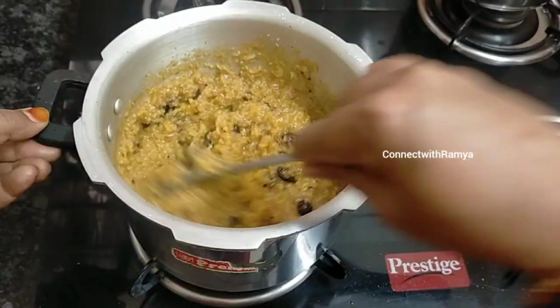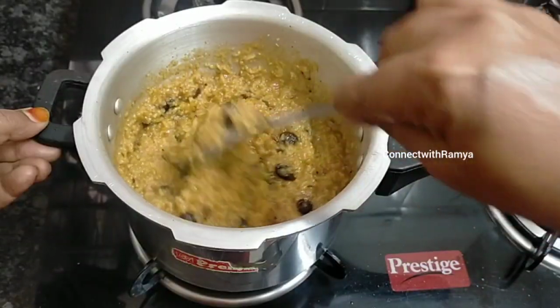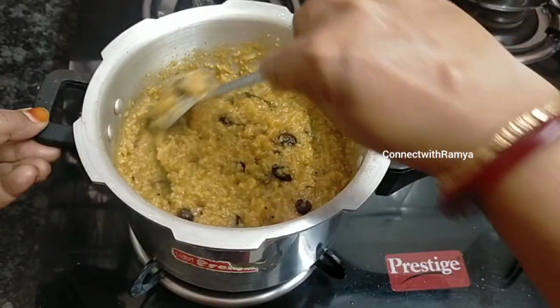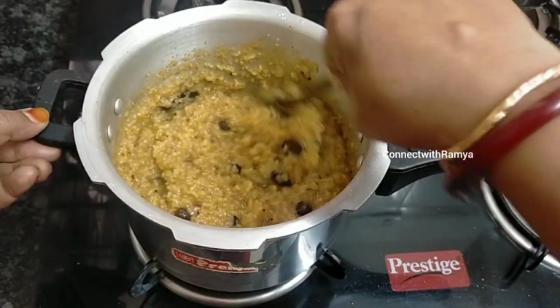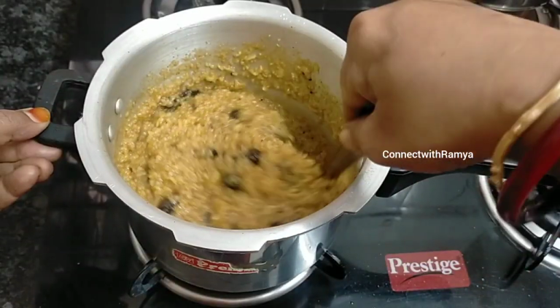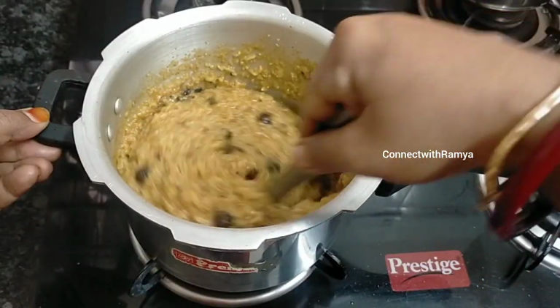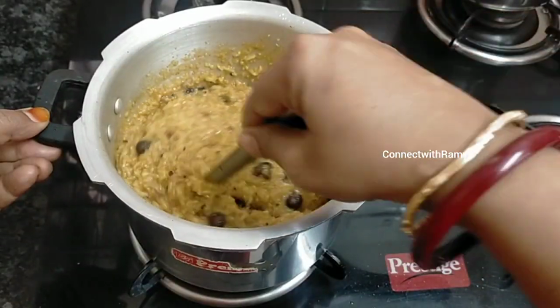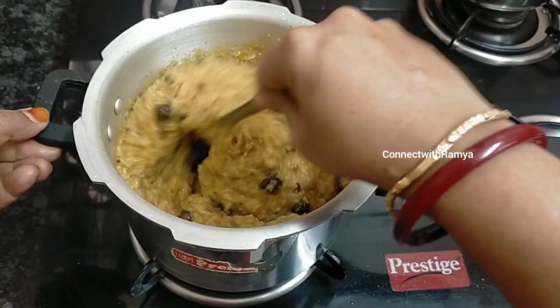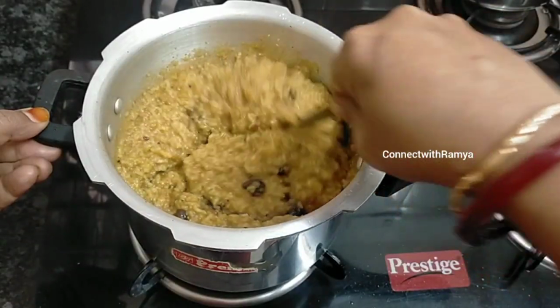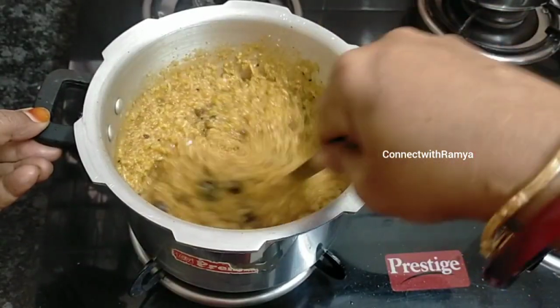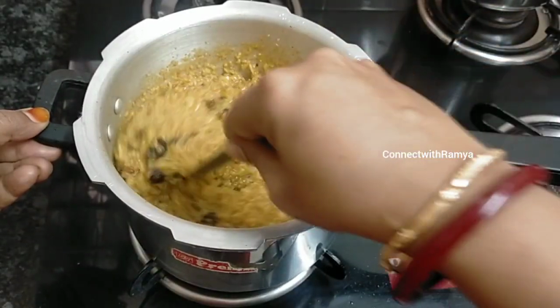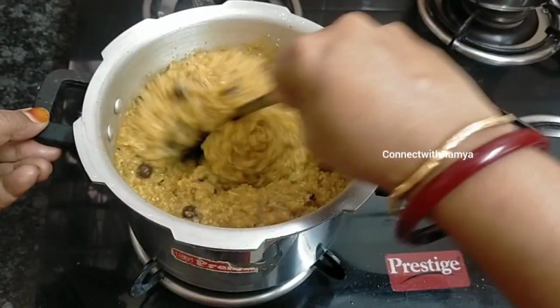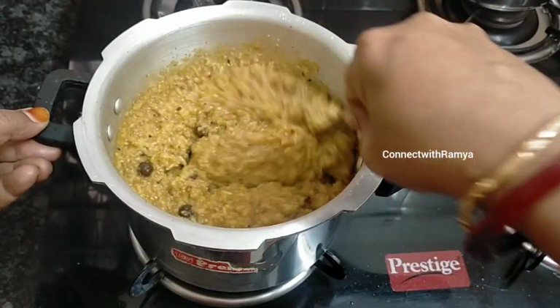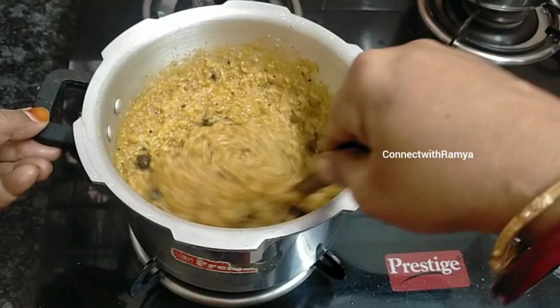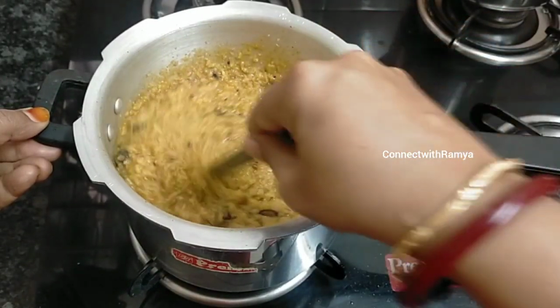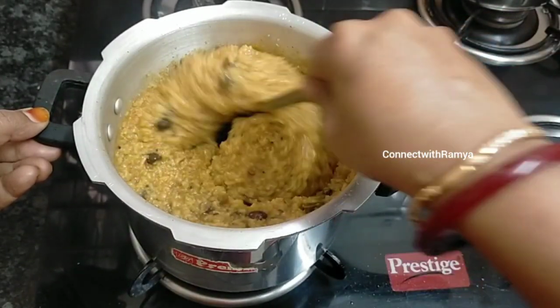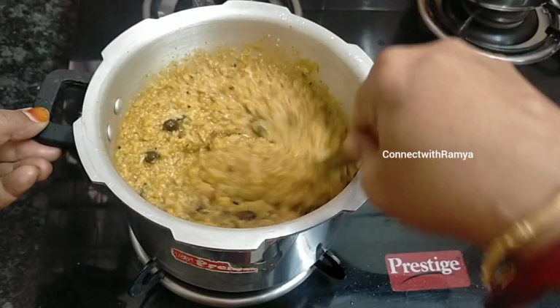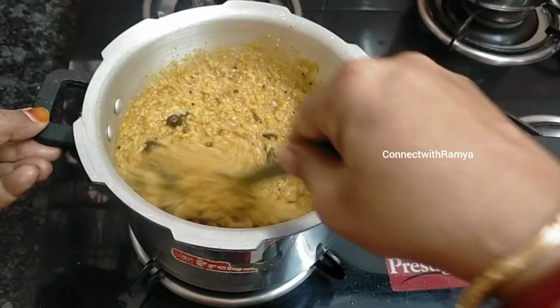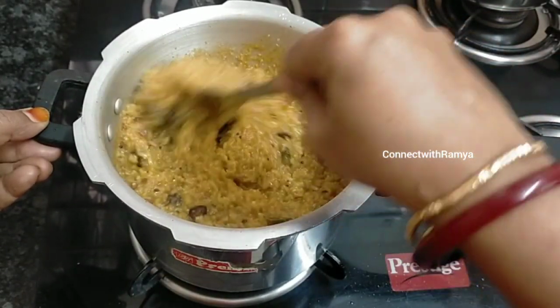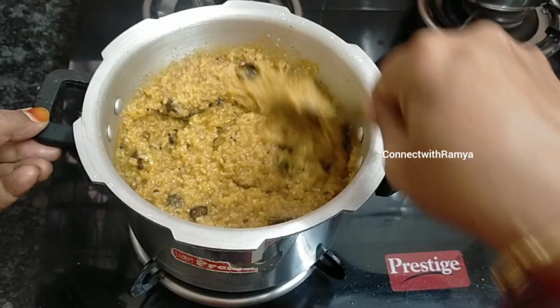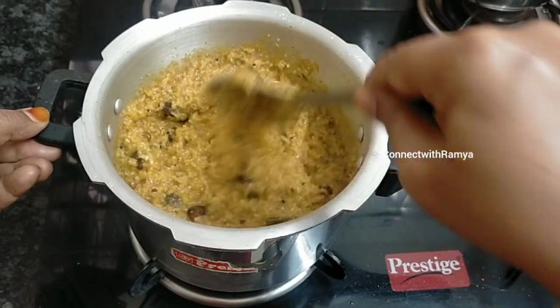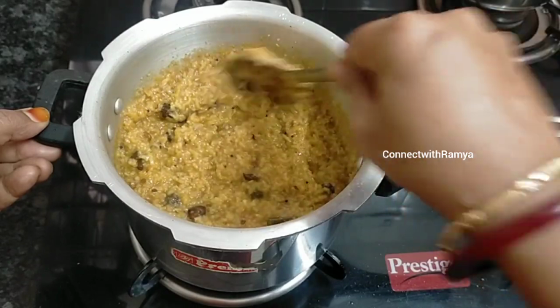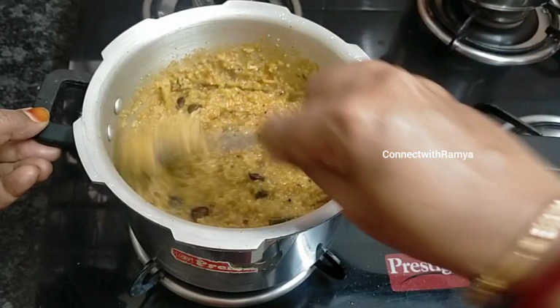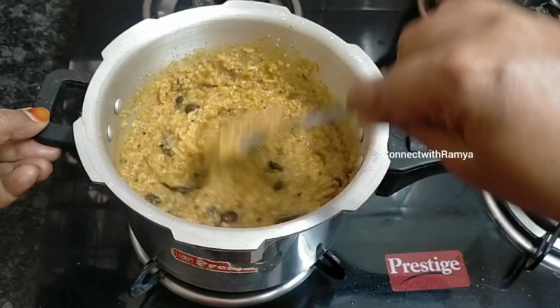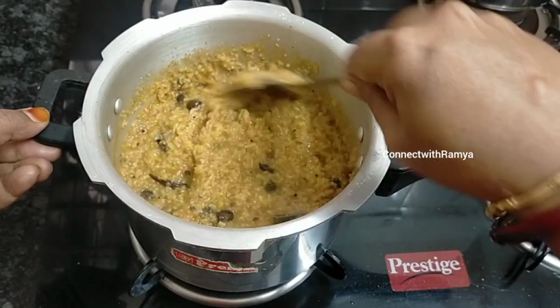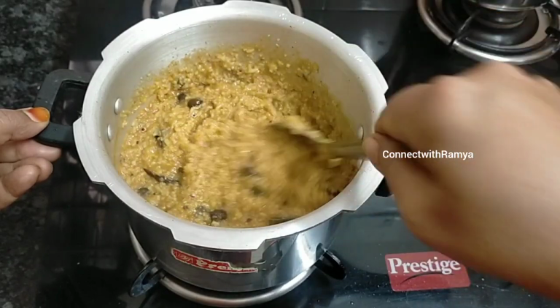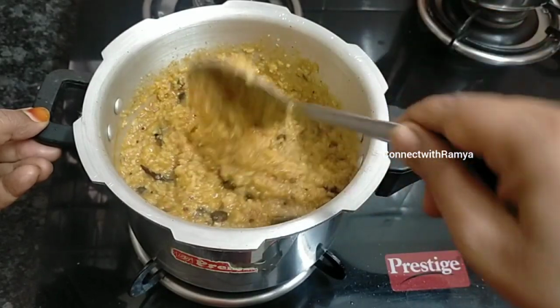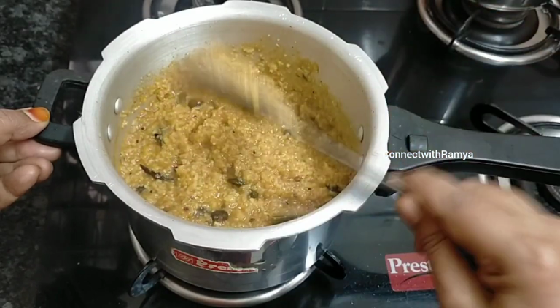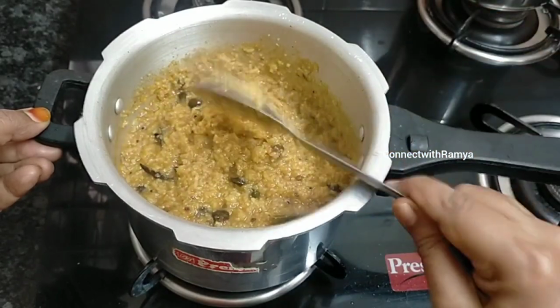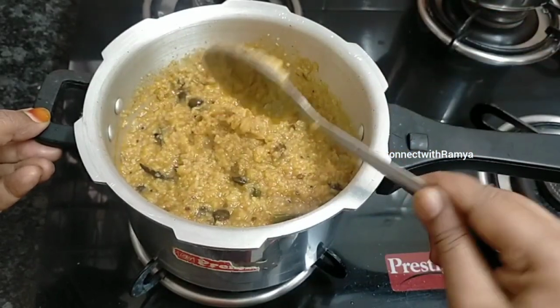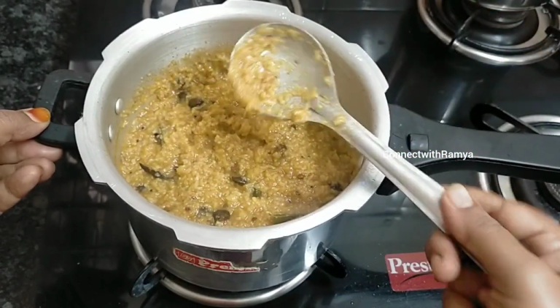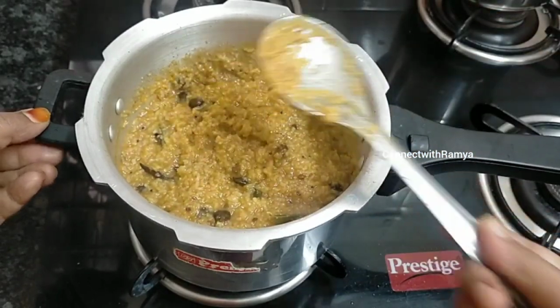Hi viewers, welcome to our channel. In our channel, what is the recipe? Instant Vatakodambu Satham.